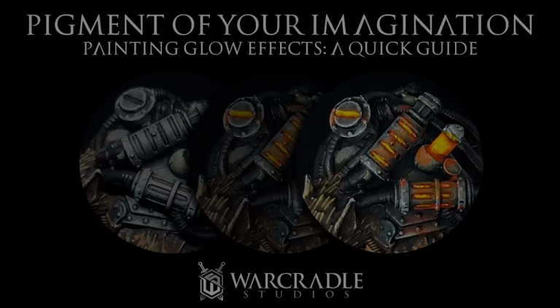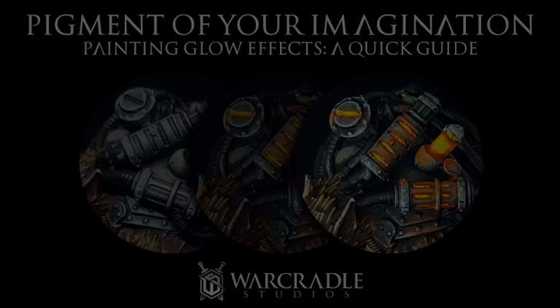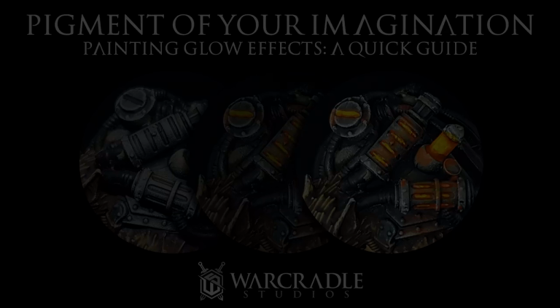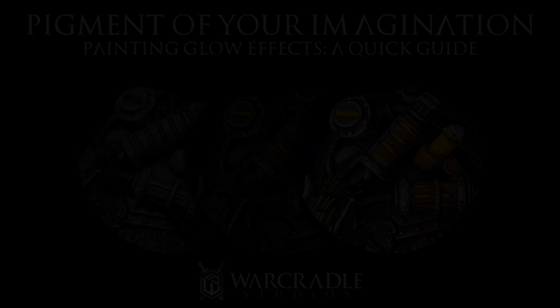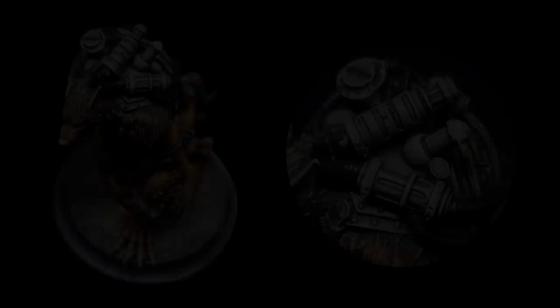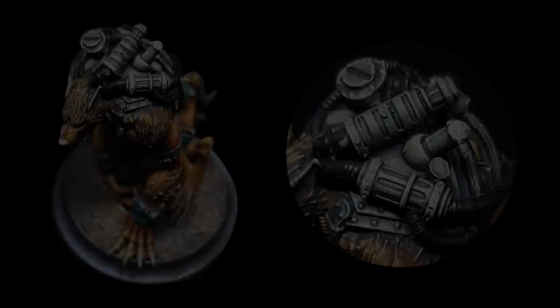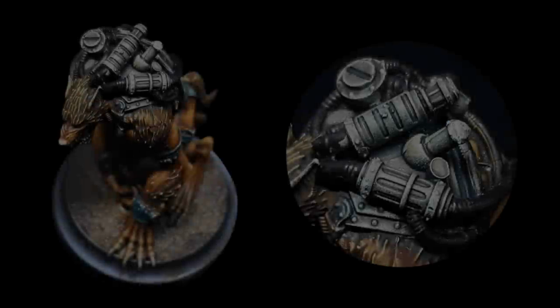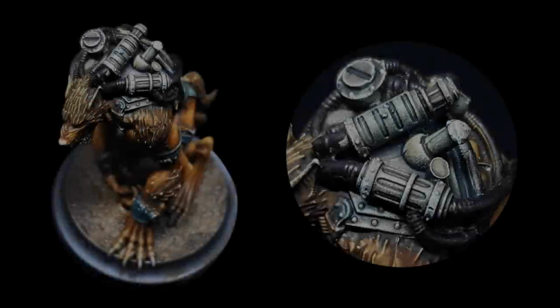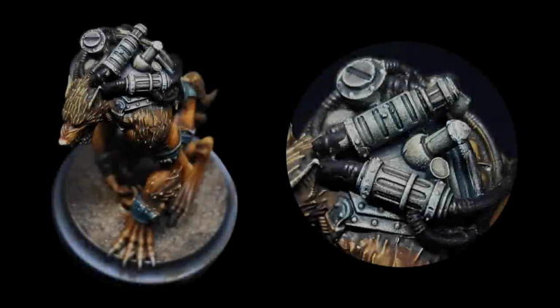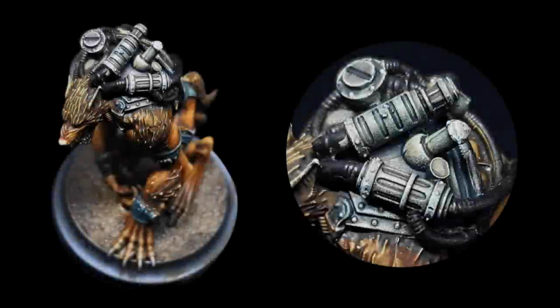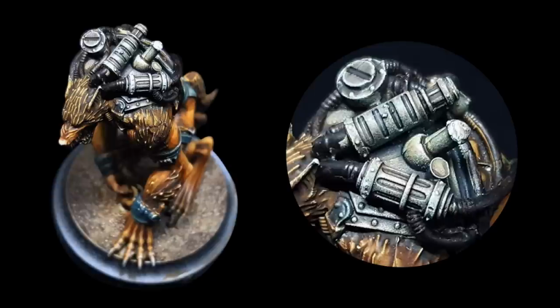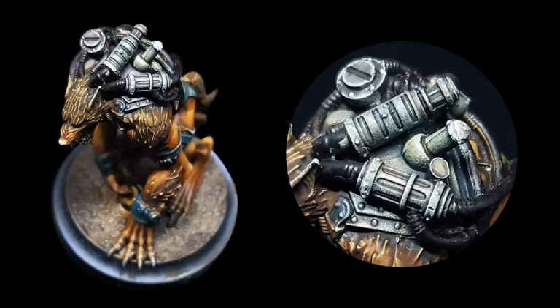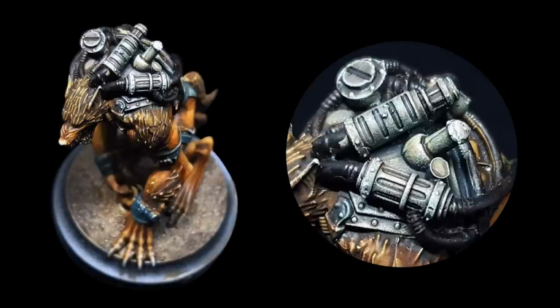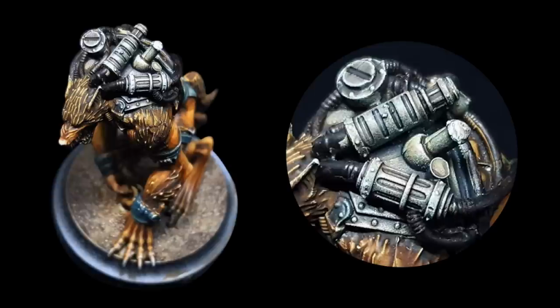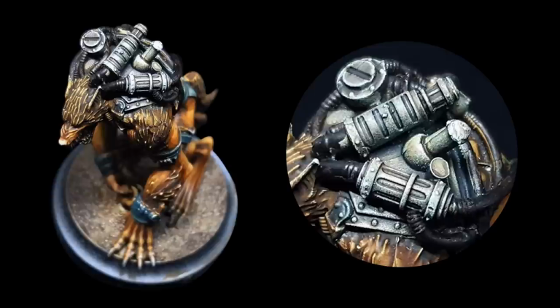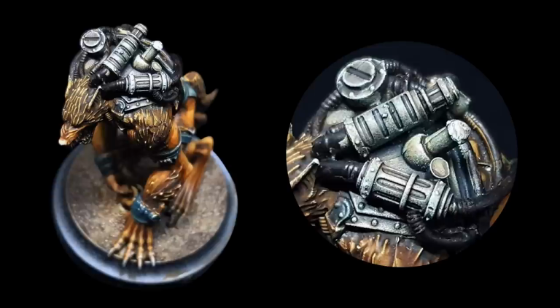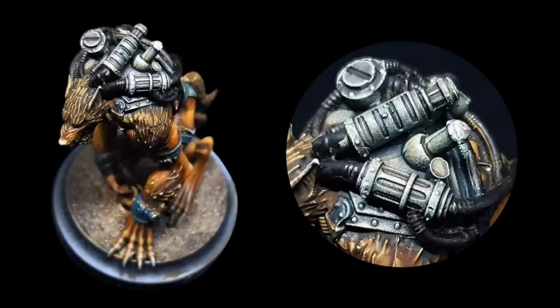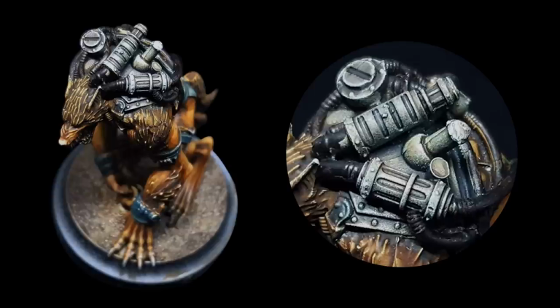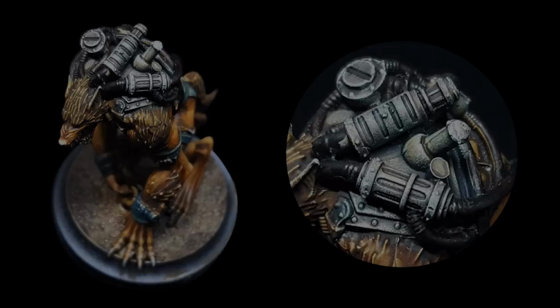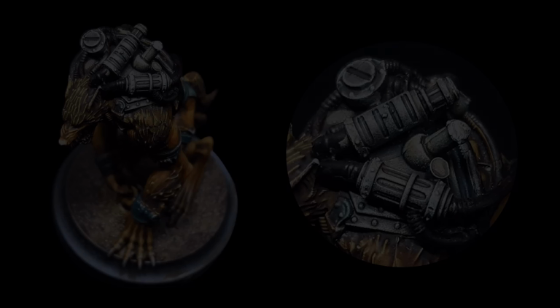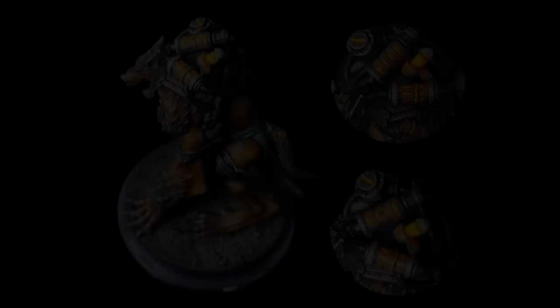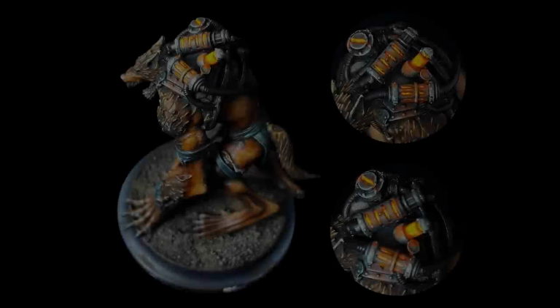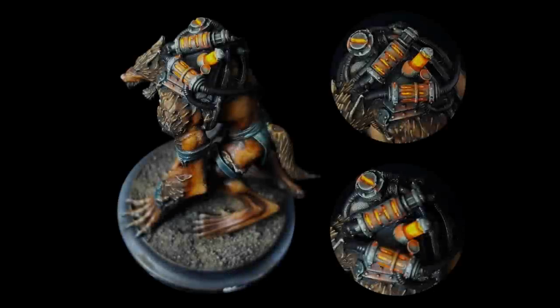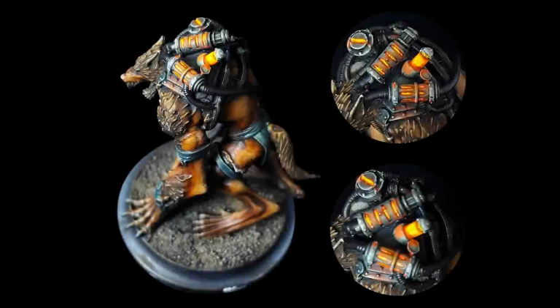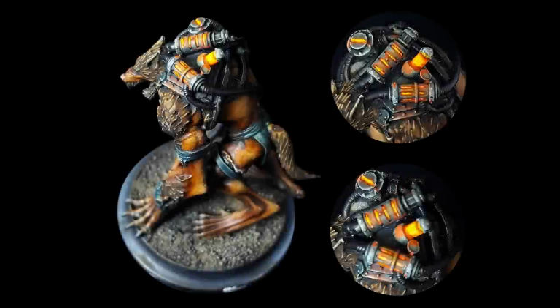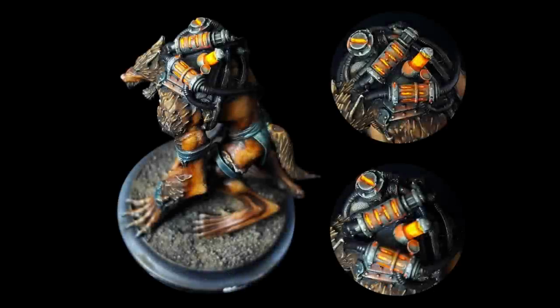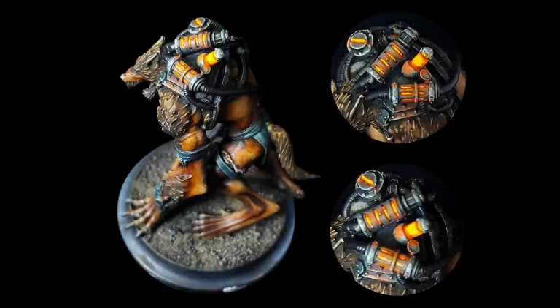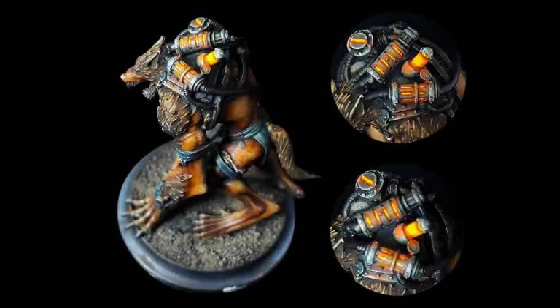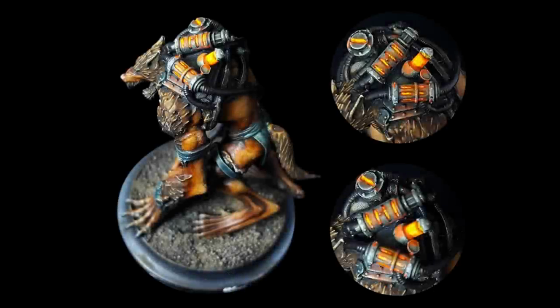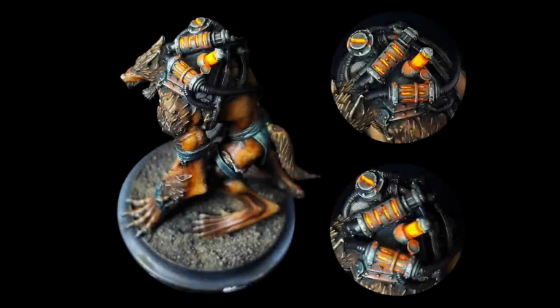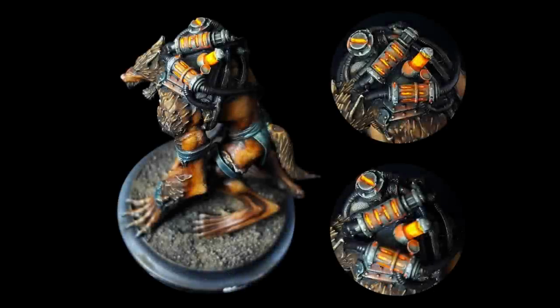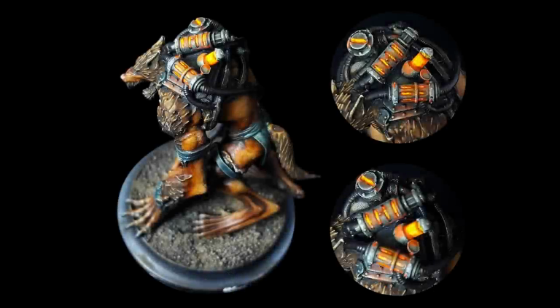Today I'll be adding glow effects to a miniature. I hope you enjoy watching and are inspired to give it a go yourself.